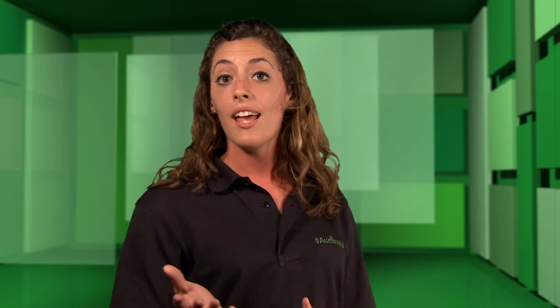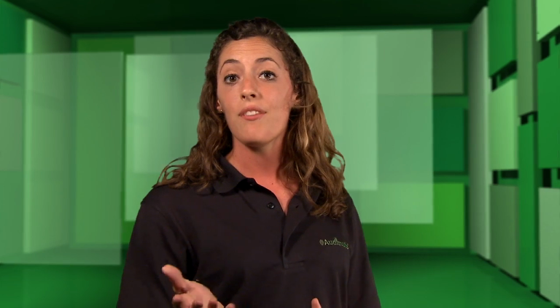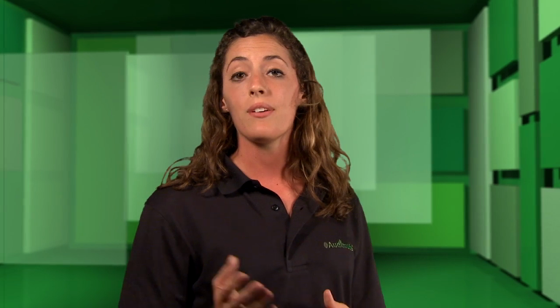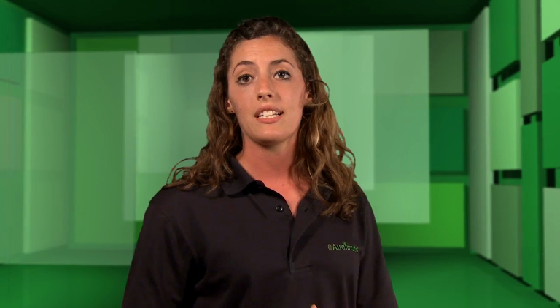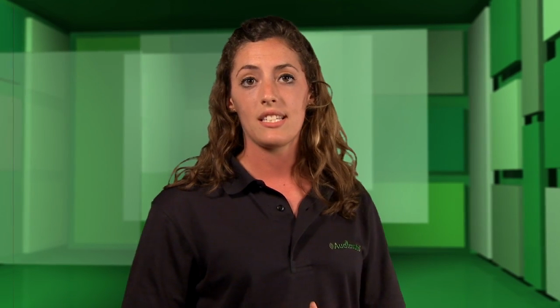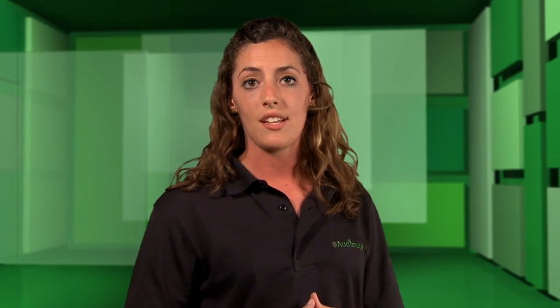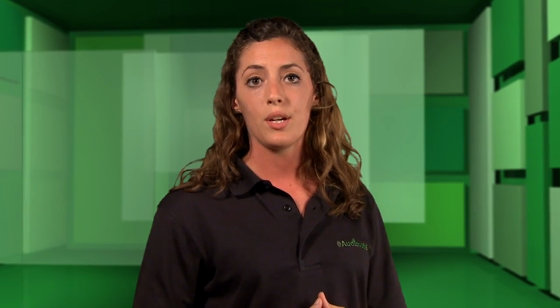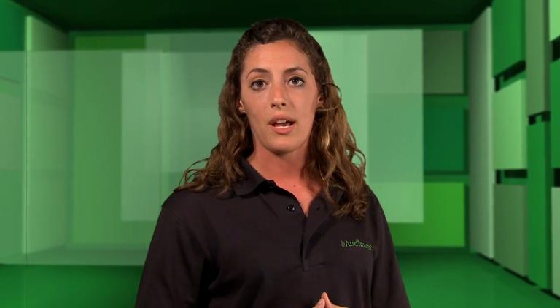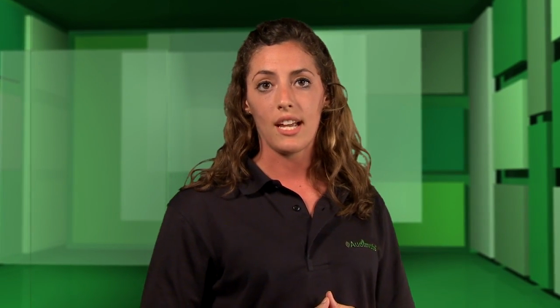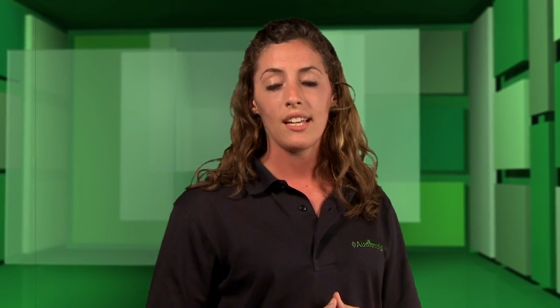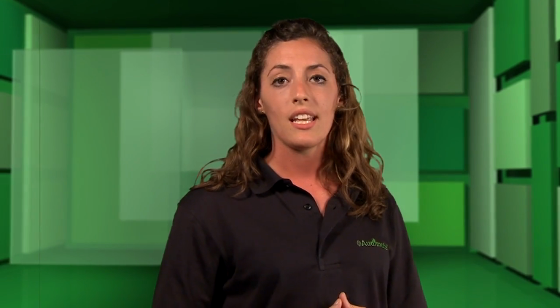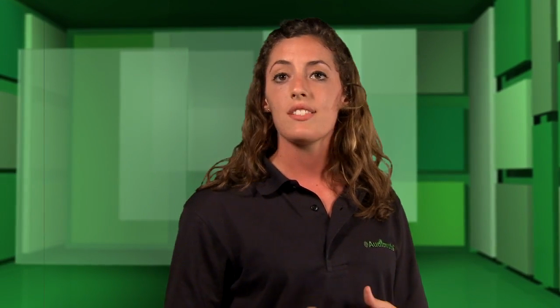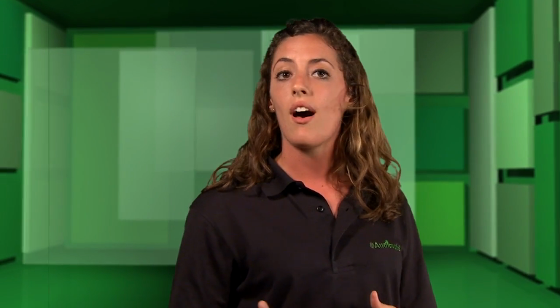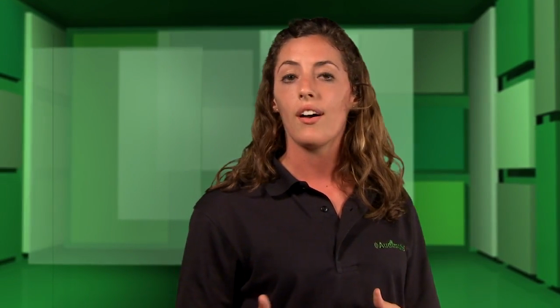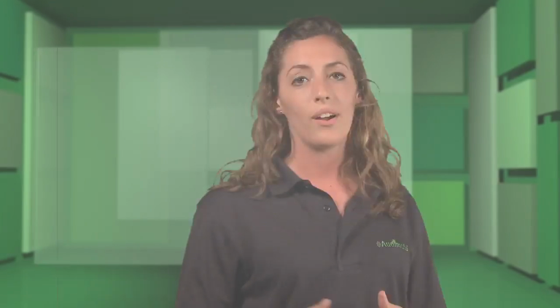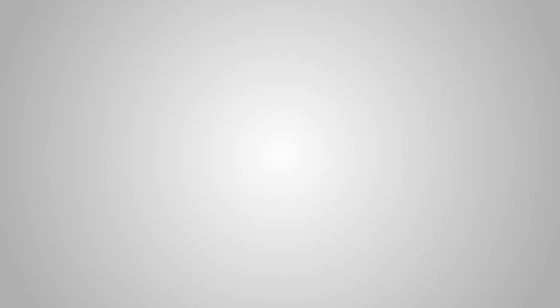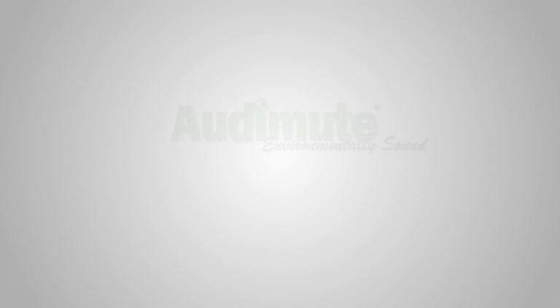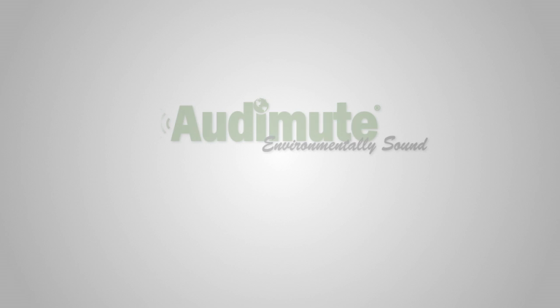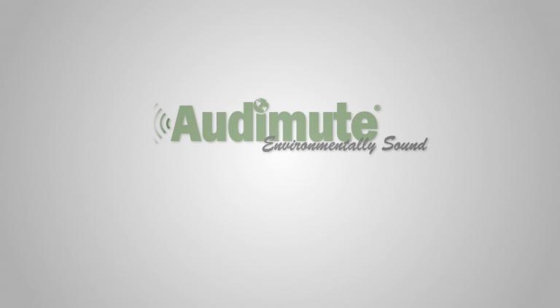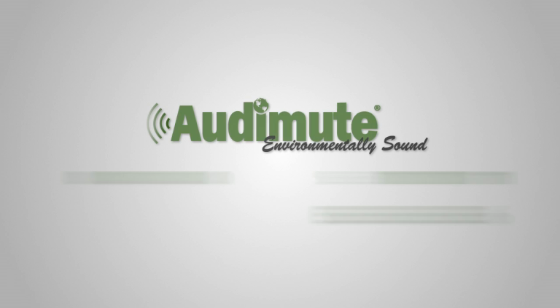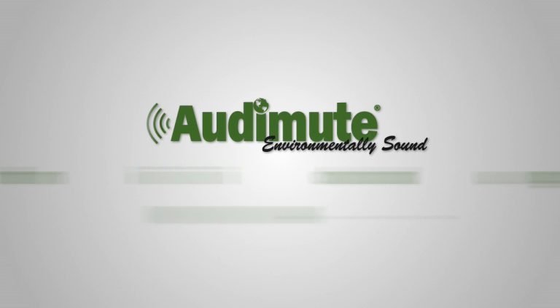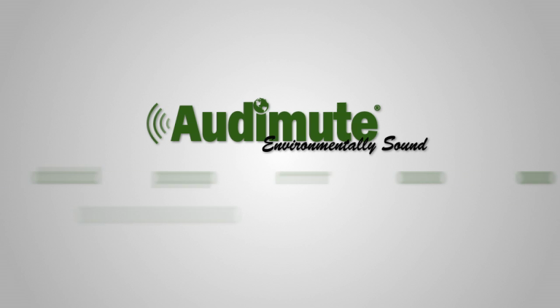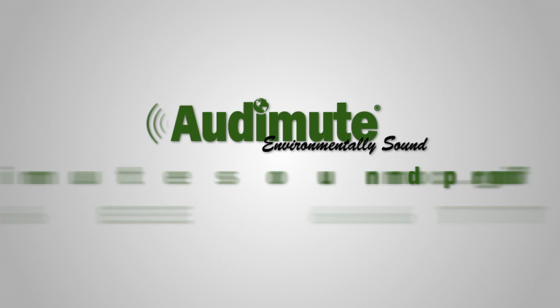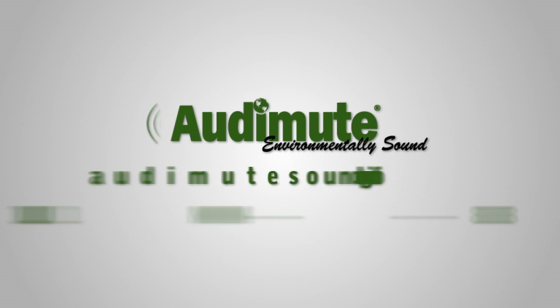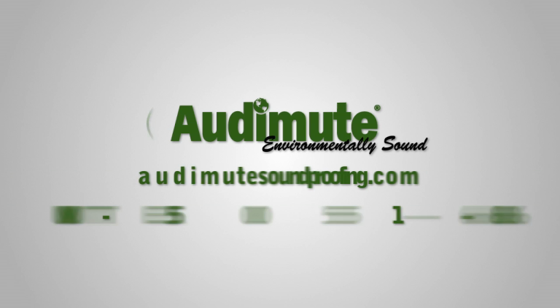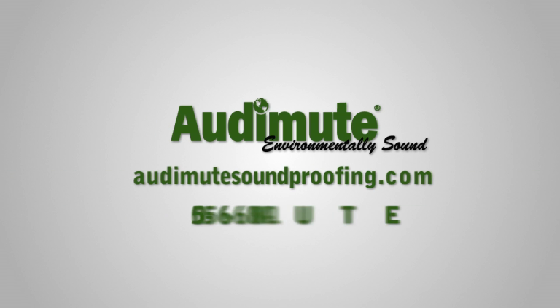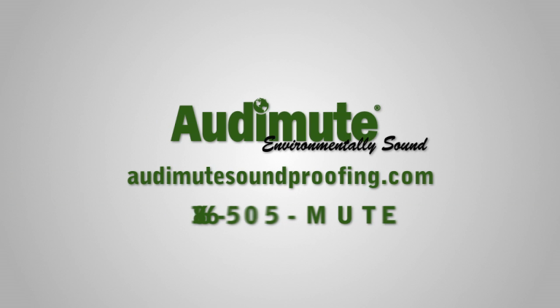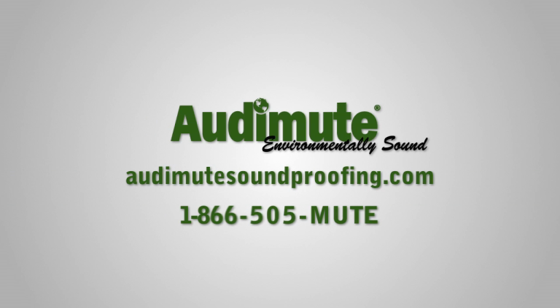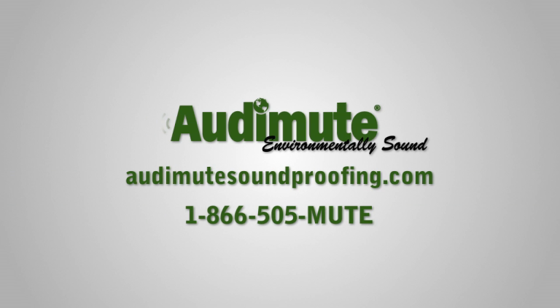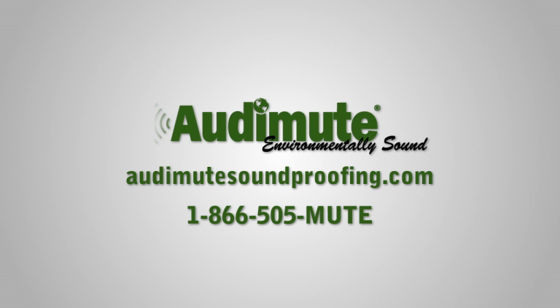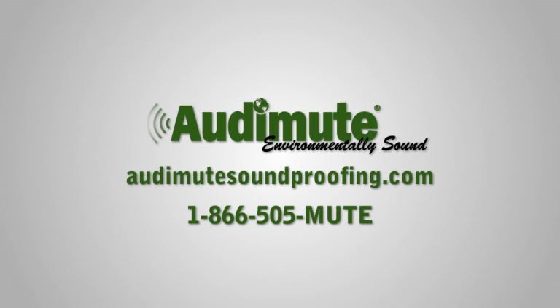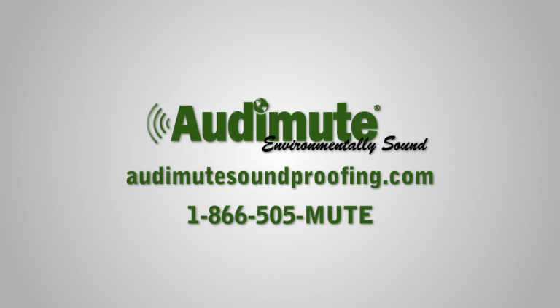If you would like to discuss your project, give us a call or visit audimutesoundproofing.com. Let us put our knowledge to work for you.